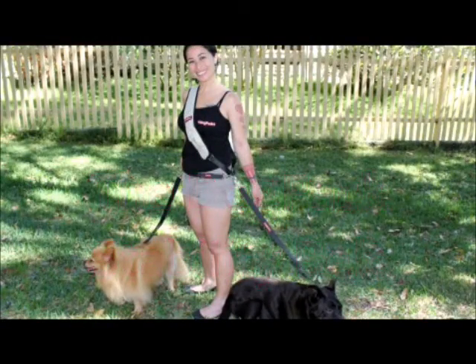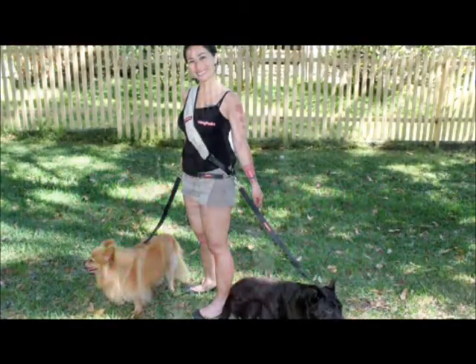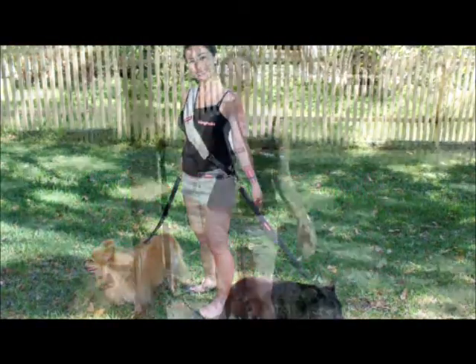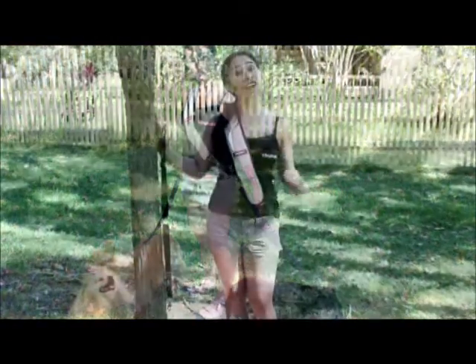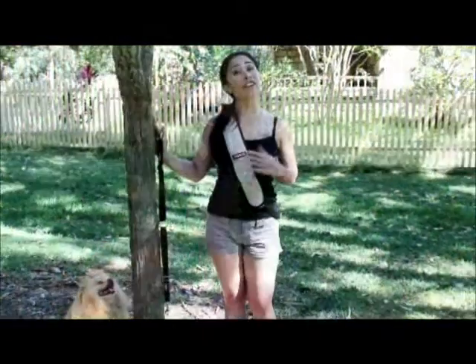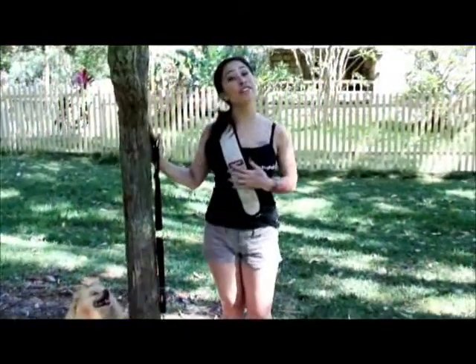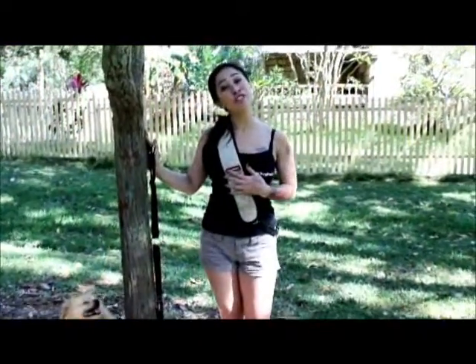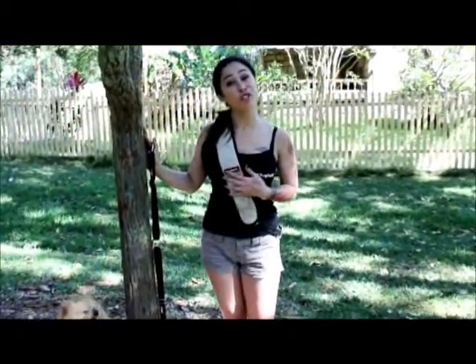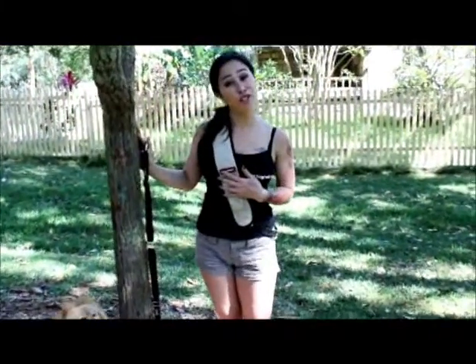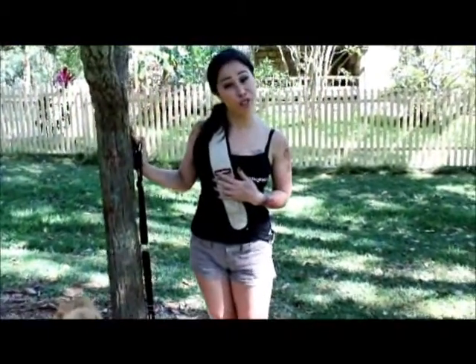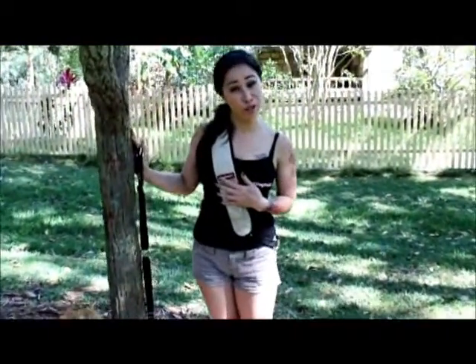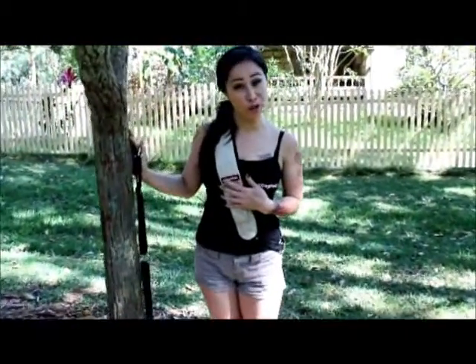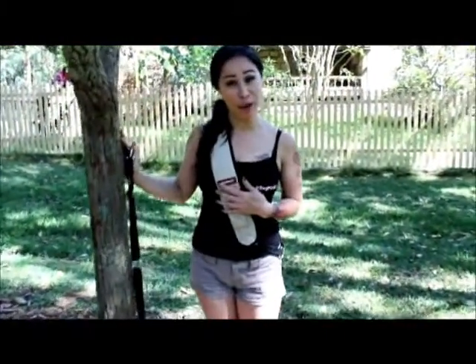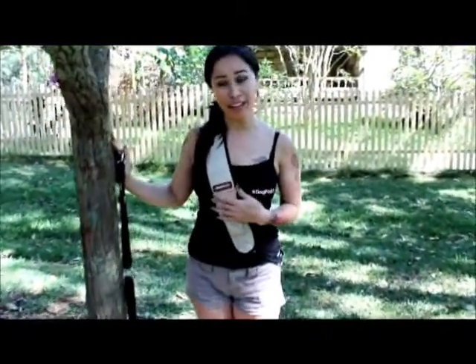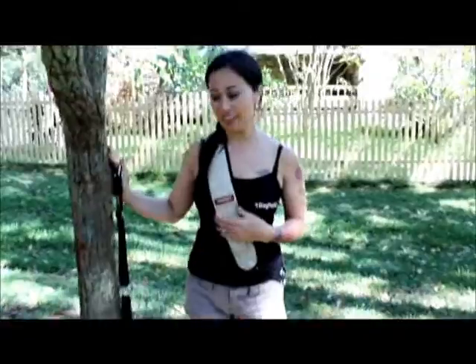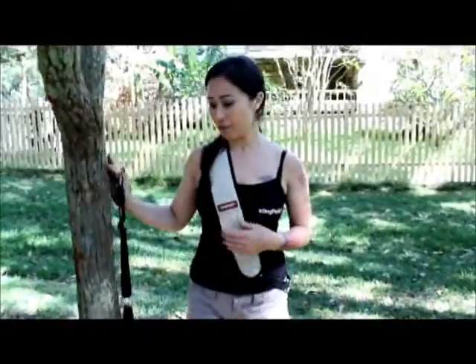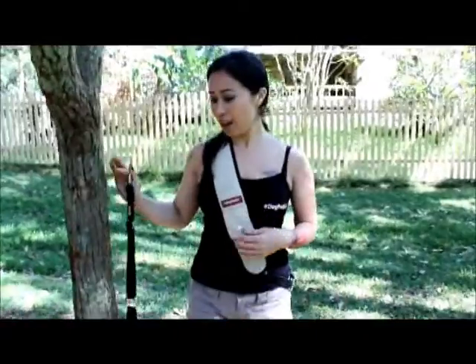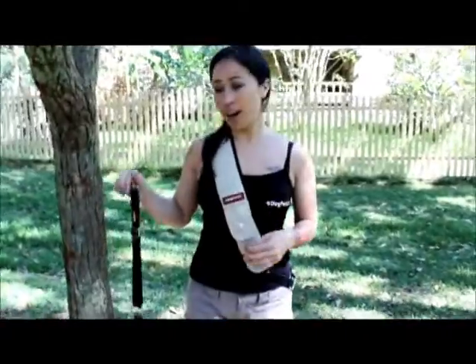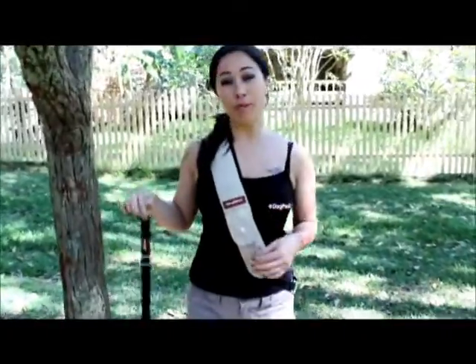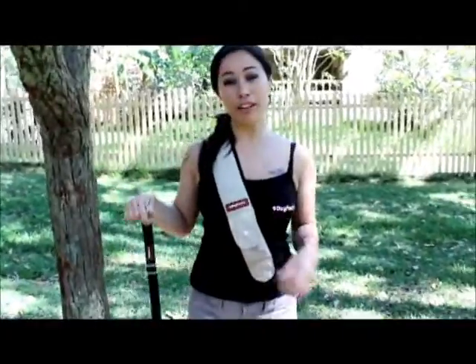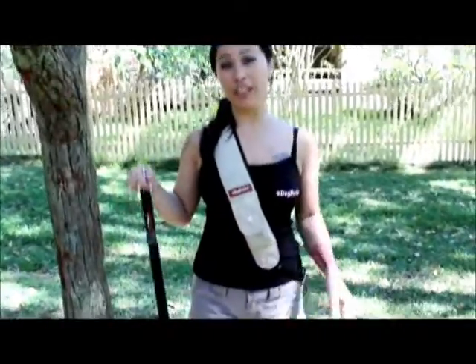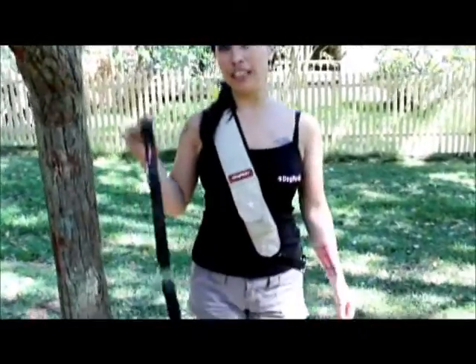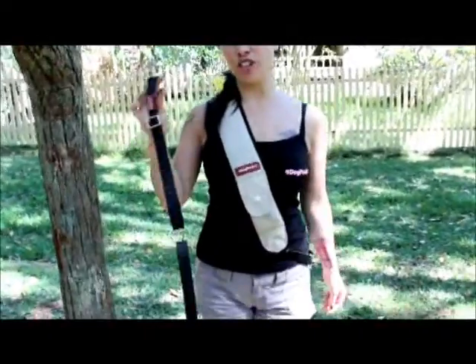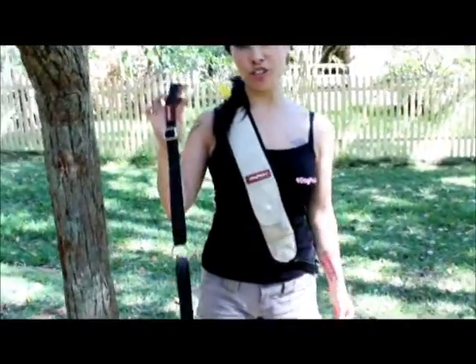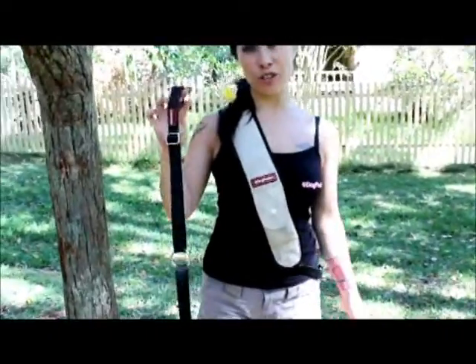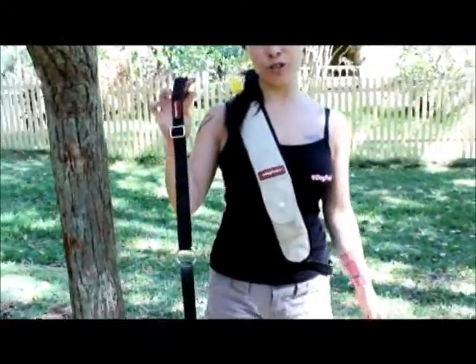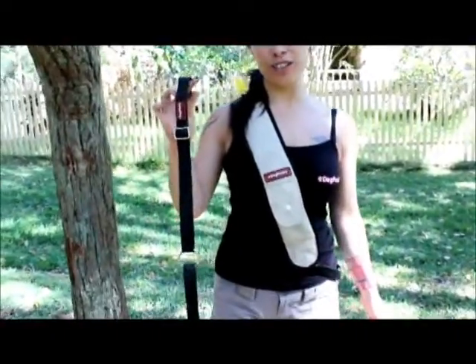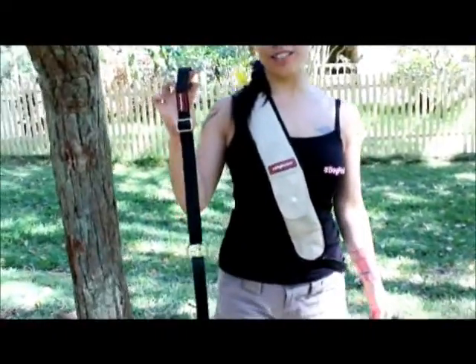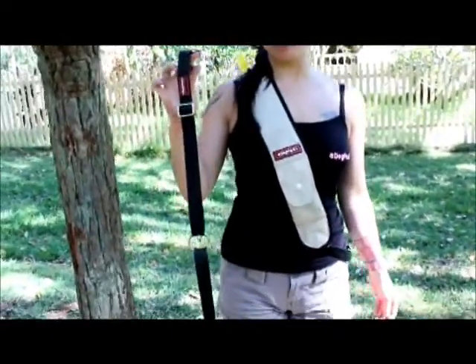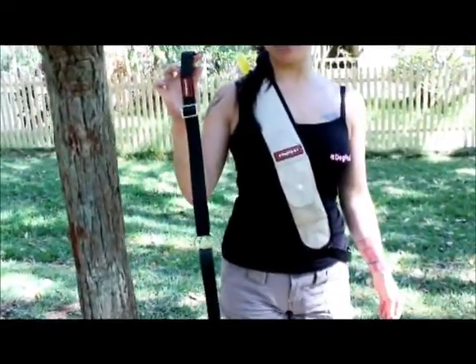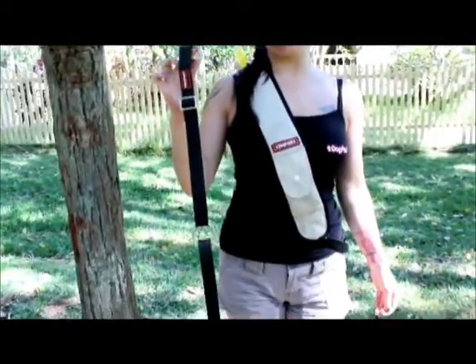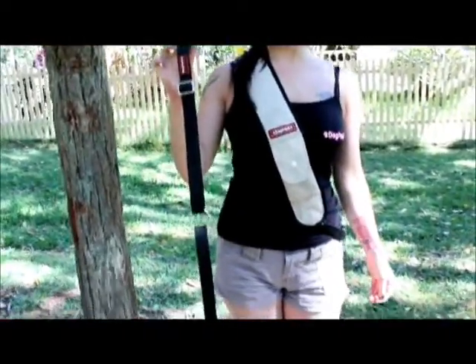So now that I've introduced you to the dog pack, I'm now going to introduce you to the stability belt.